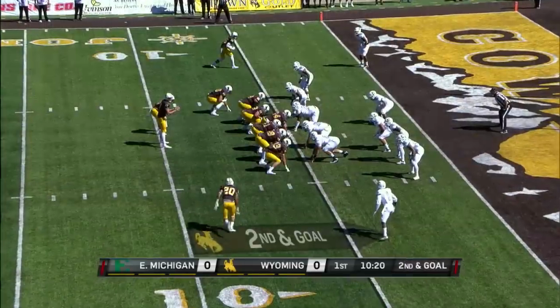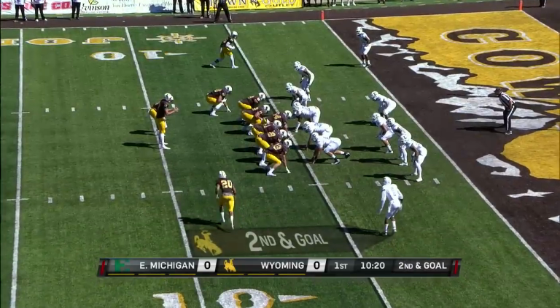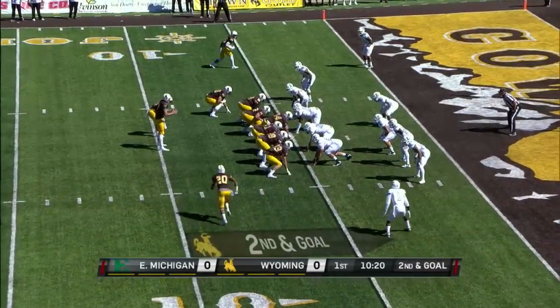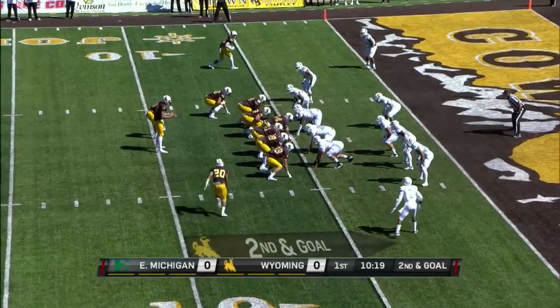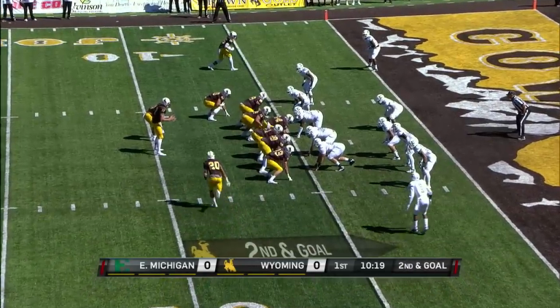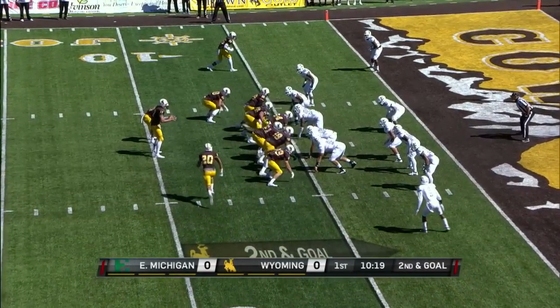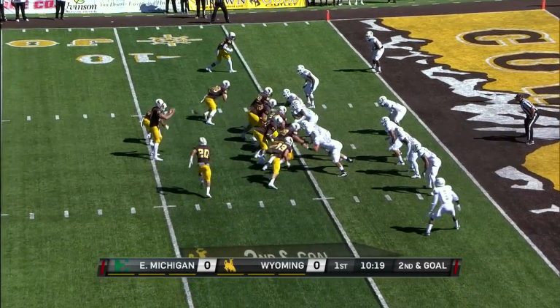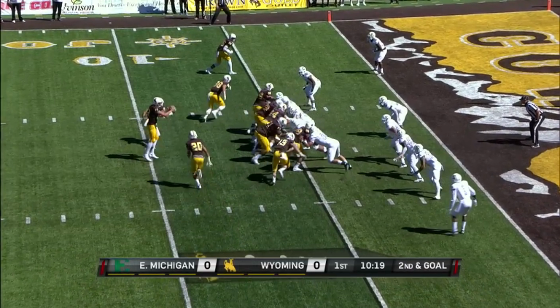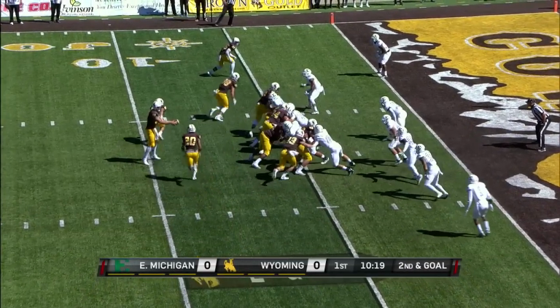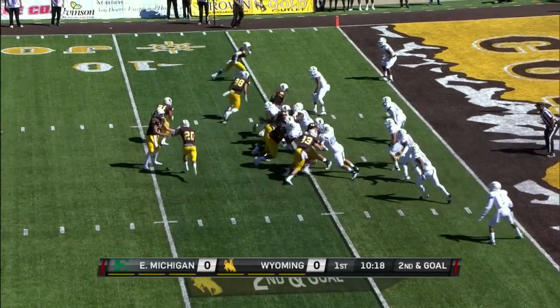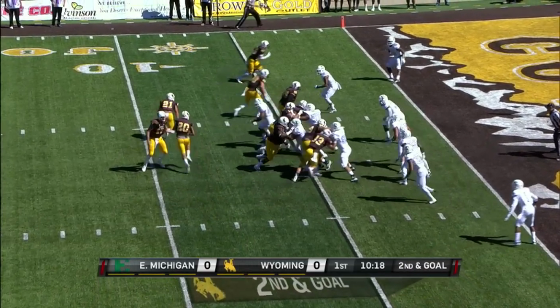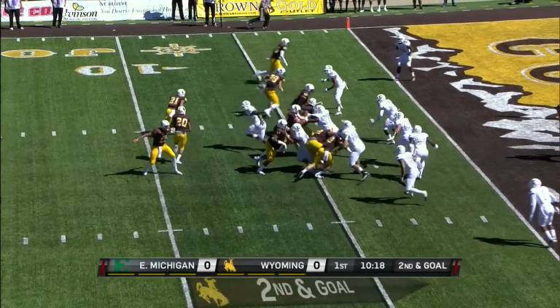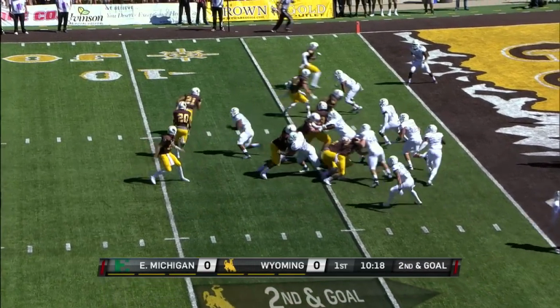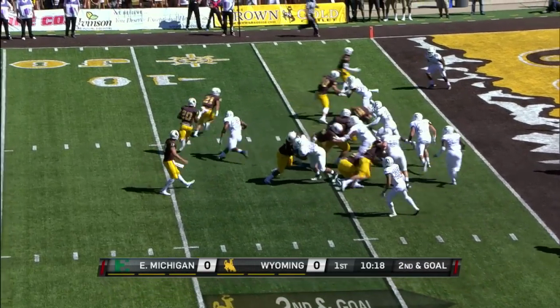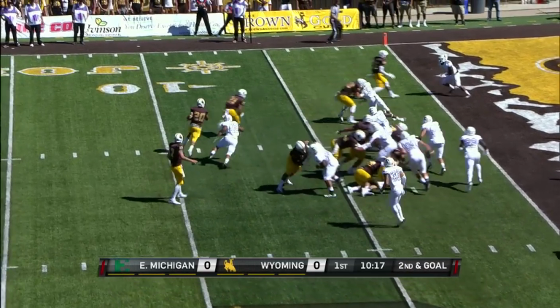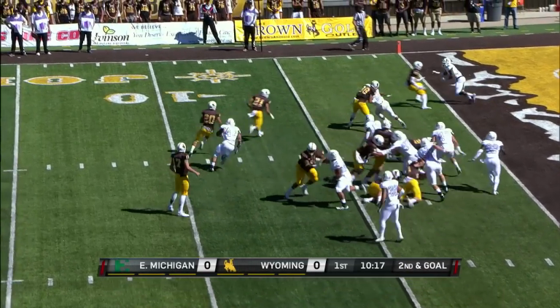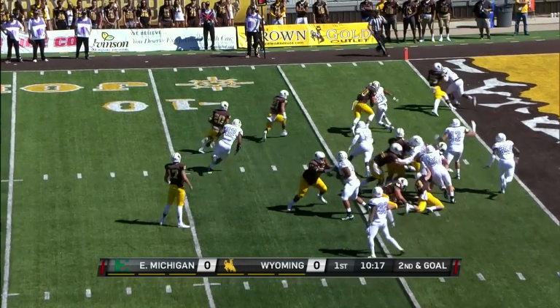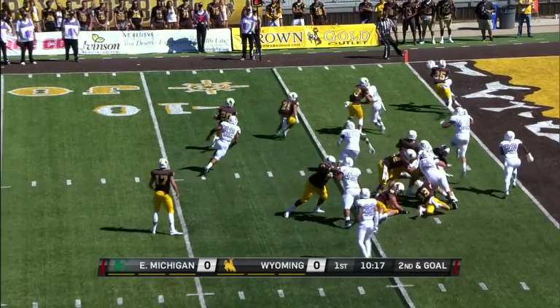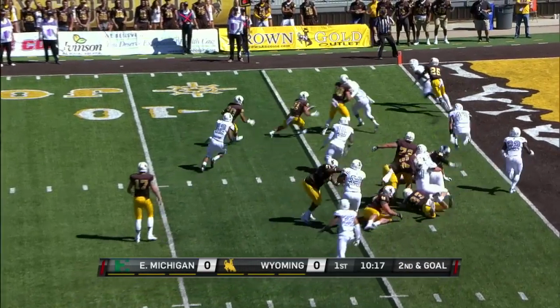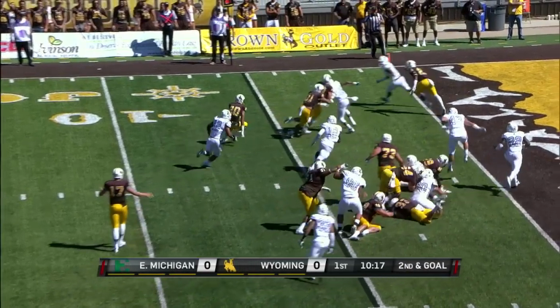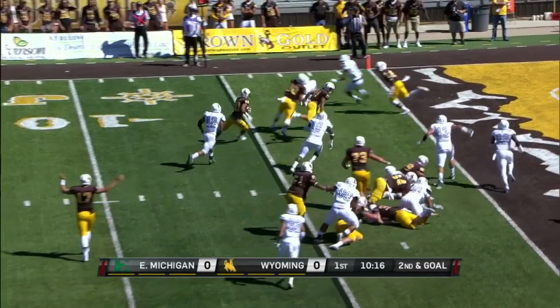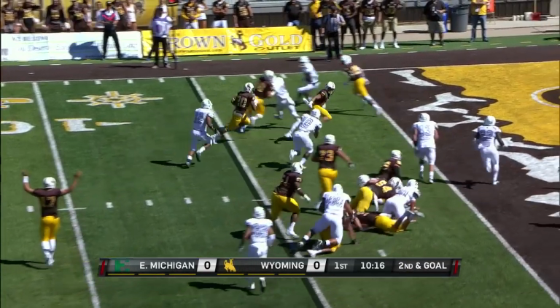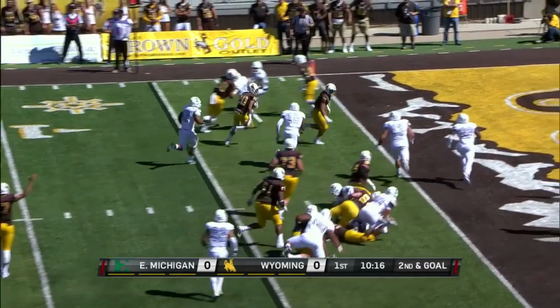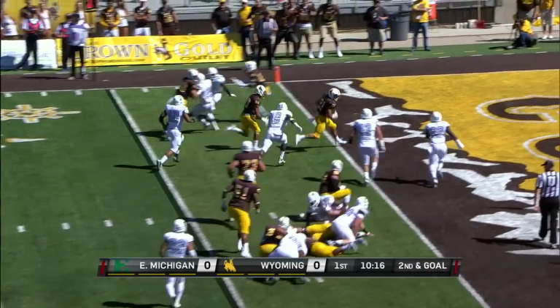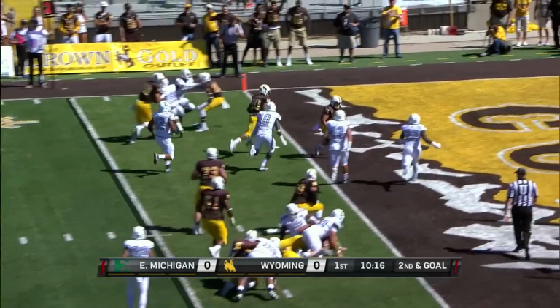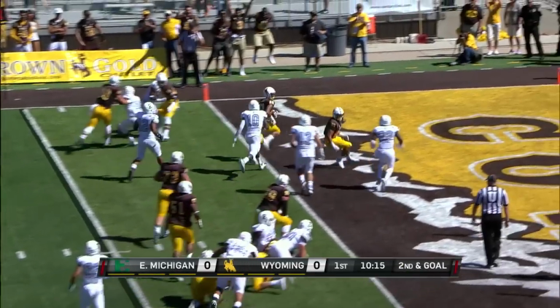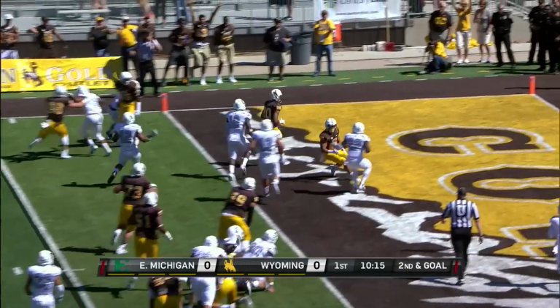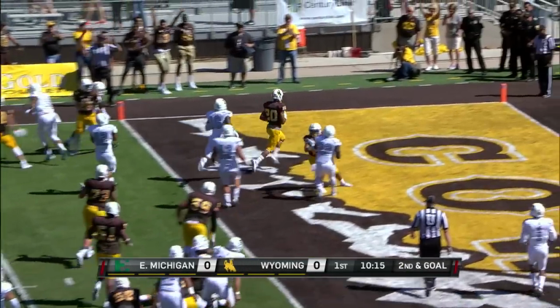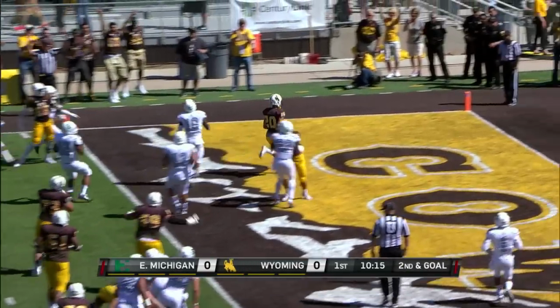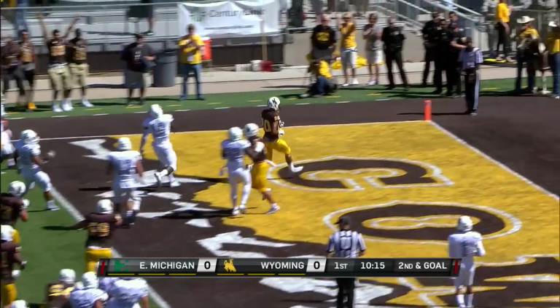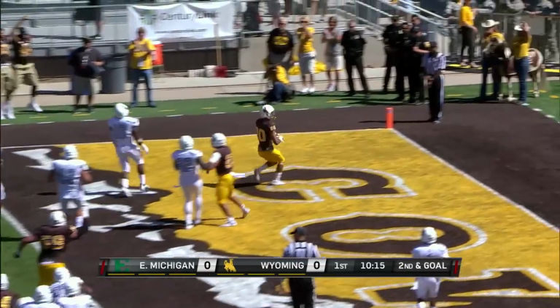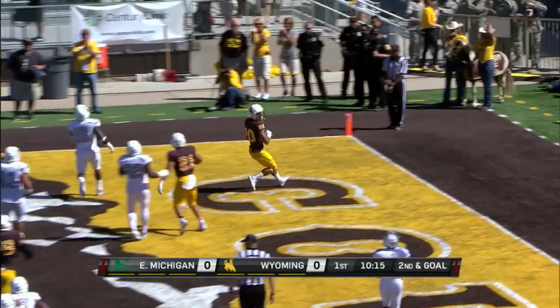Starting to understand it, and each week they should get better and better. Second and goal — they hand it off and the touchdown.